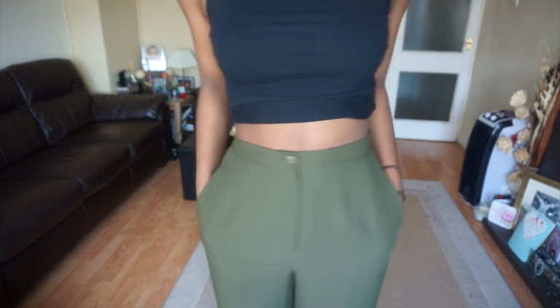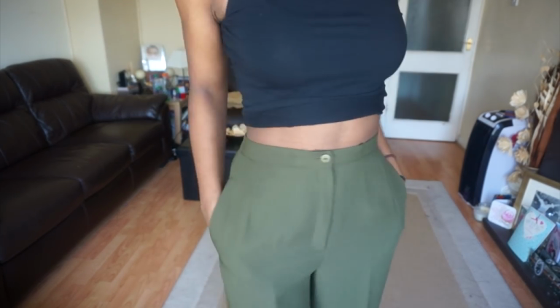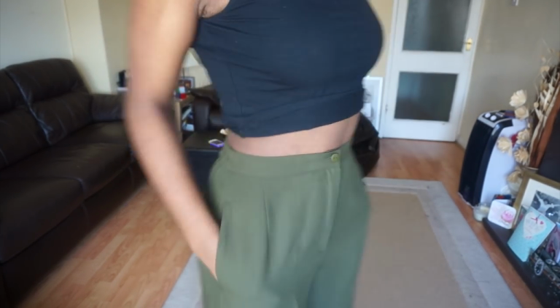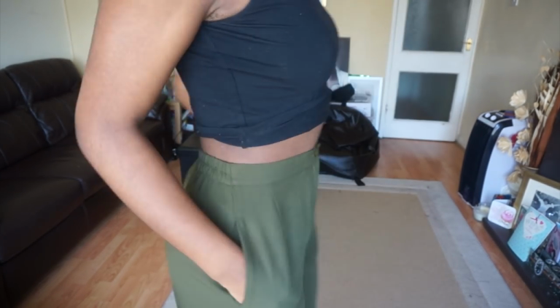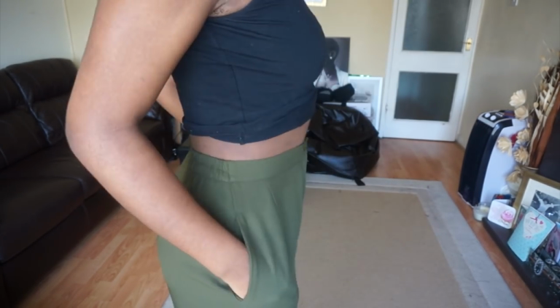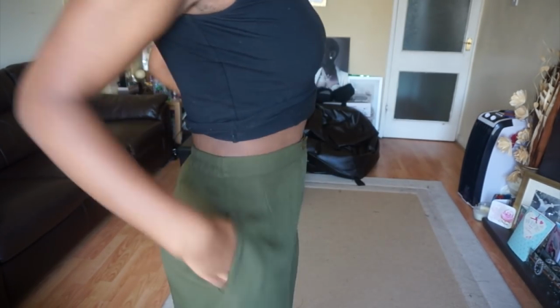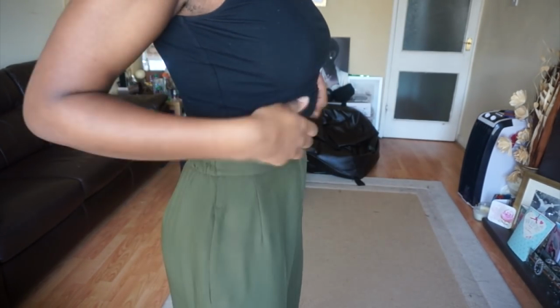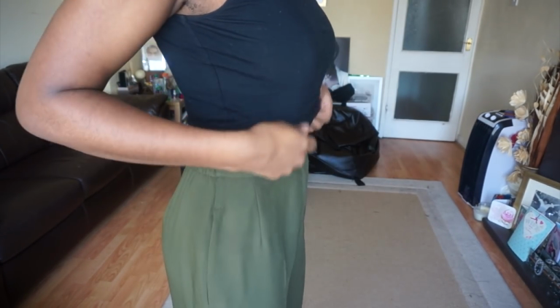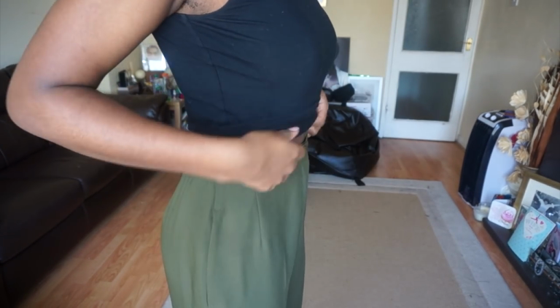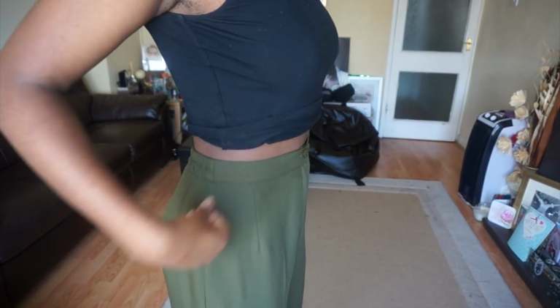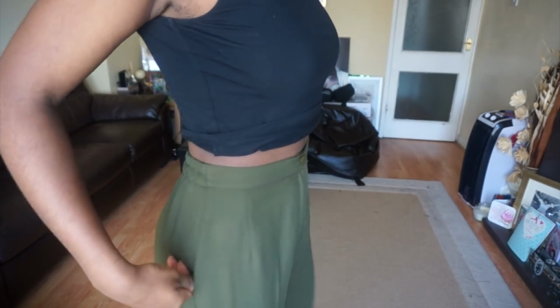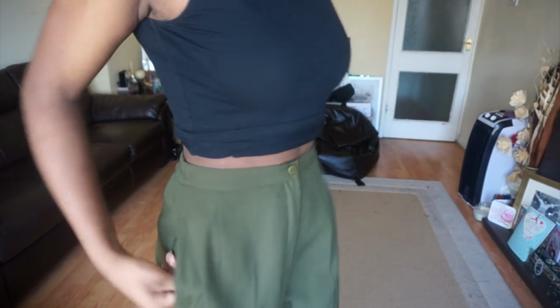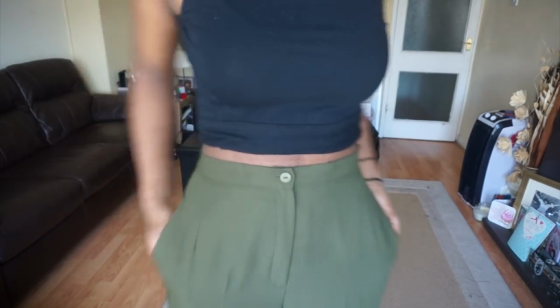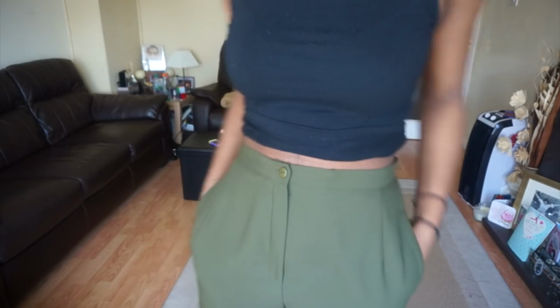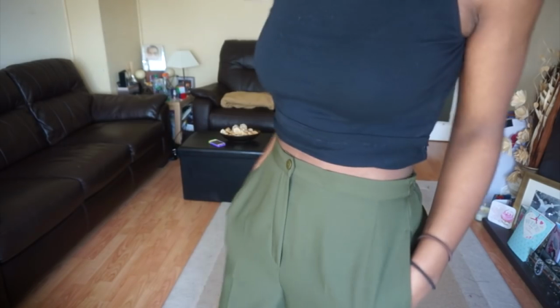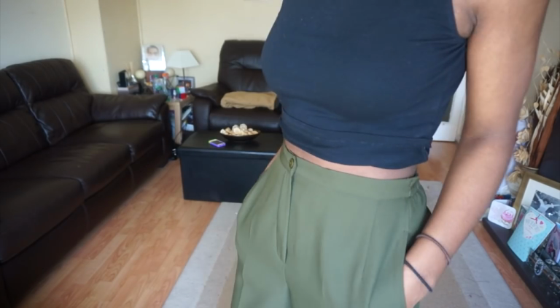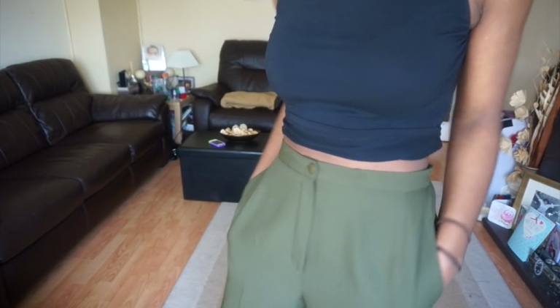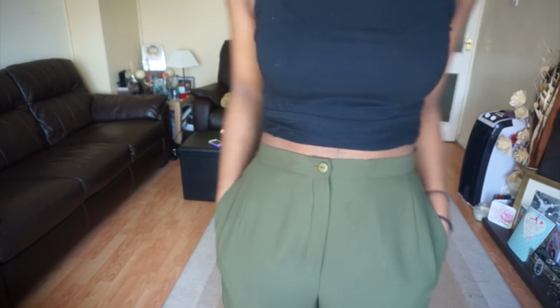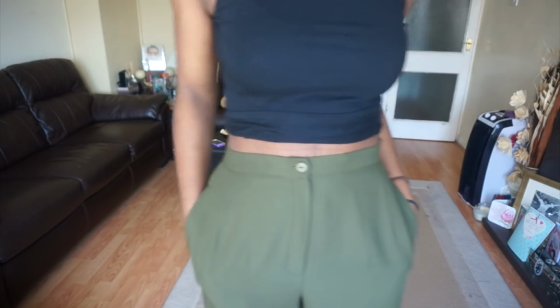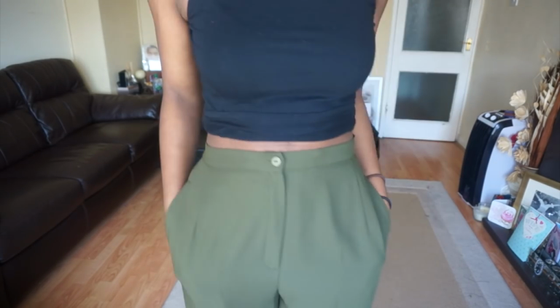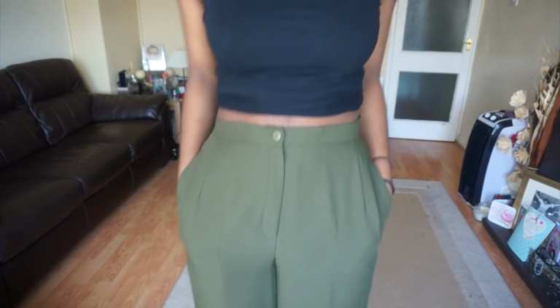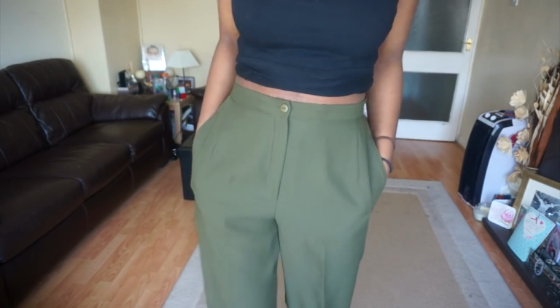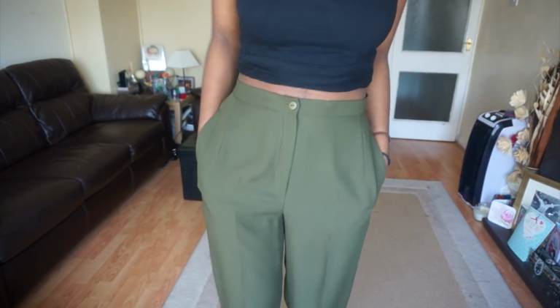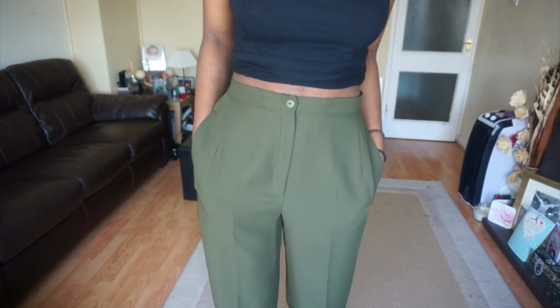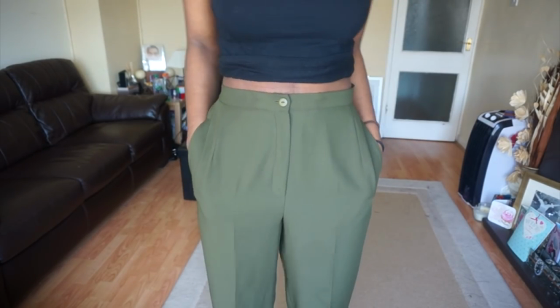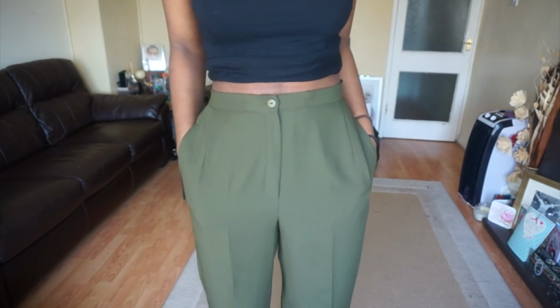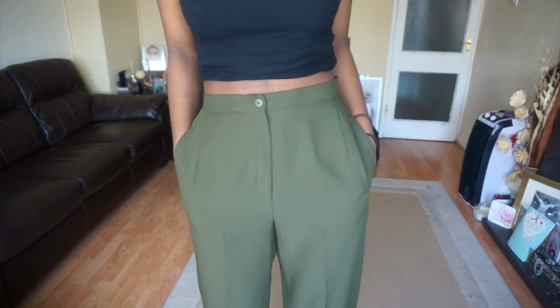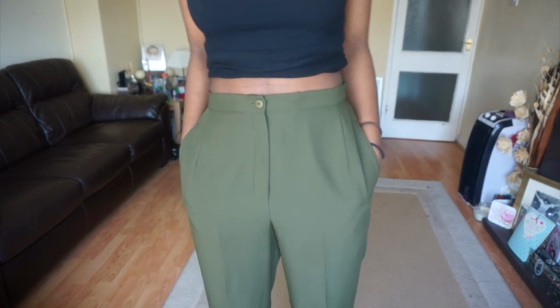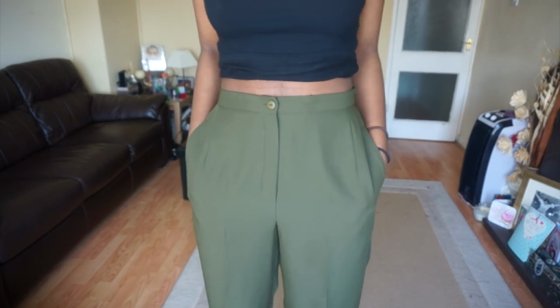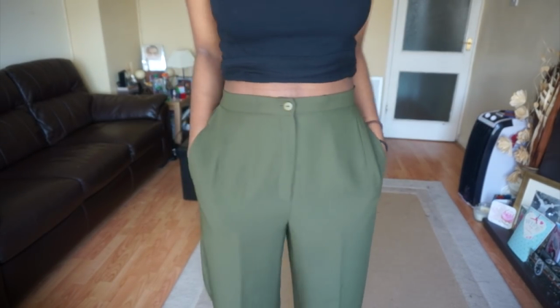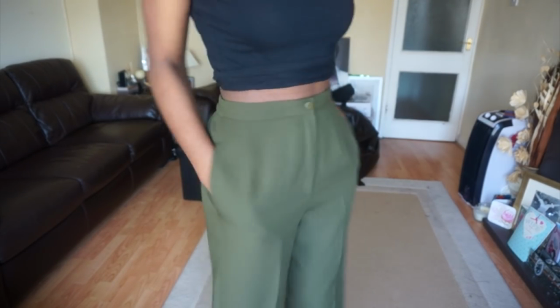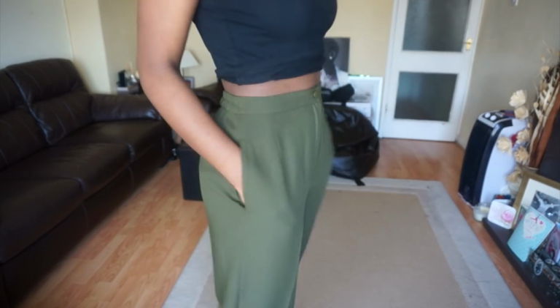If you did the same side seam technique I did on the grey trousers, you would end up with an unusable pocket.